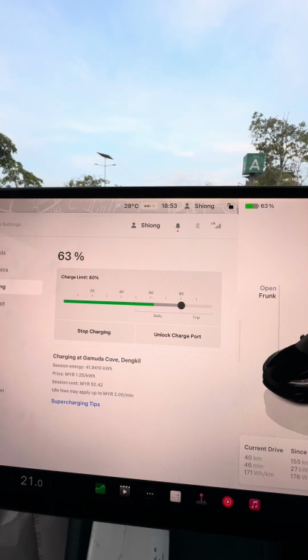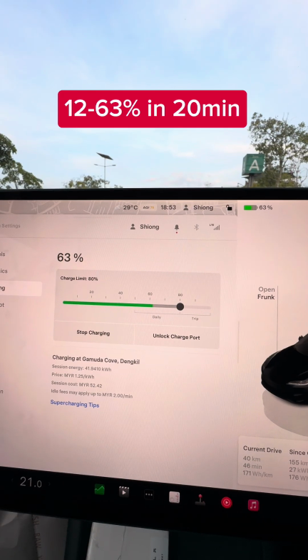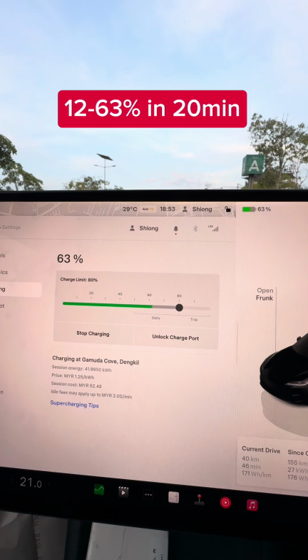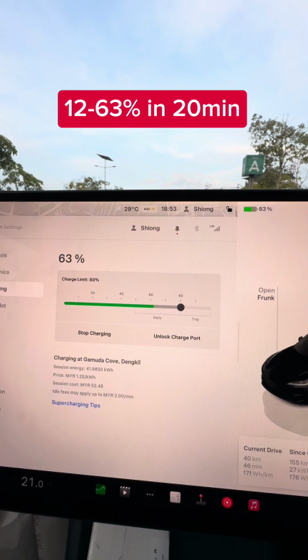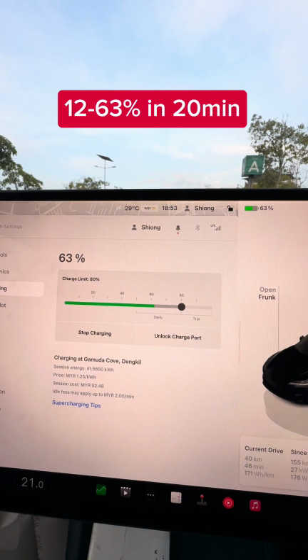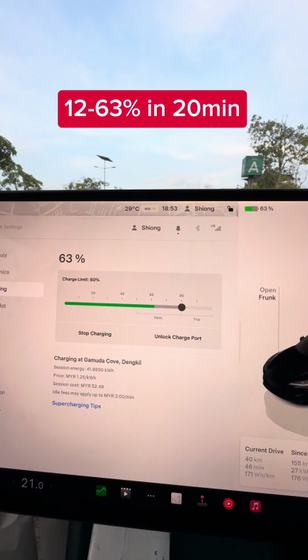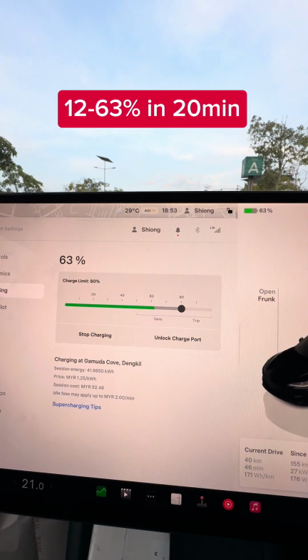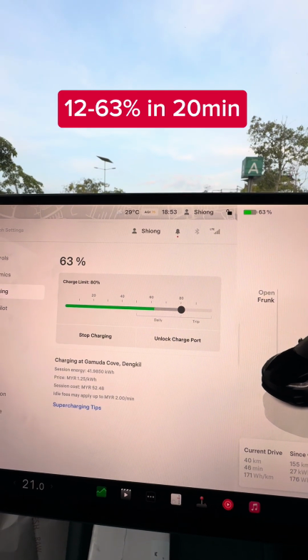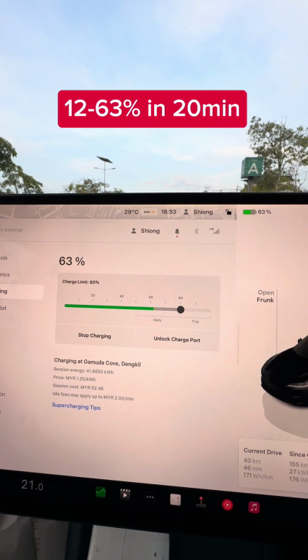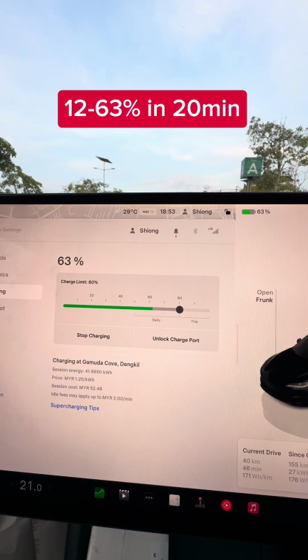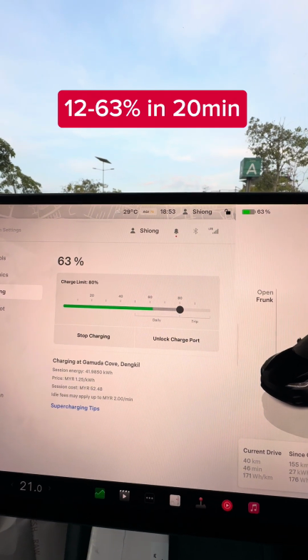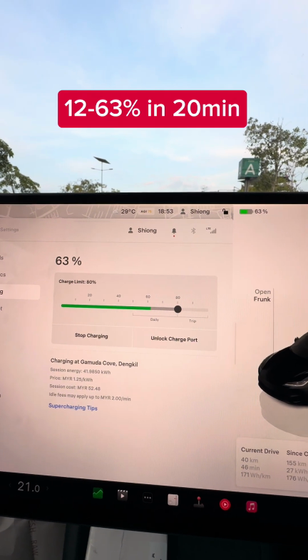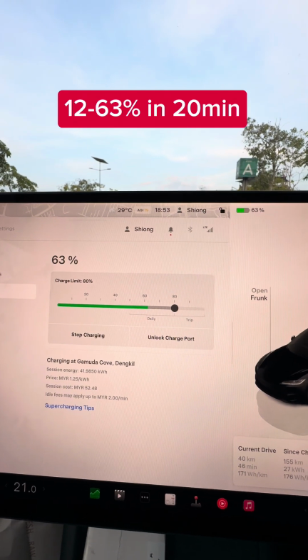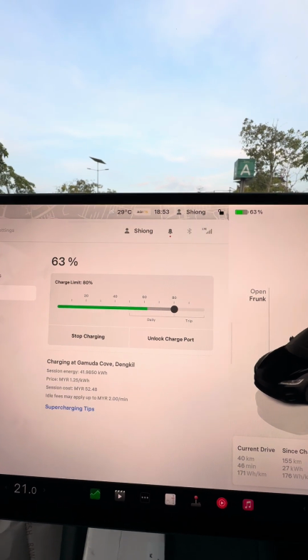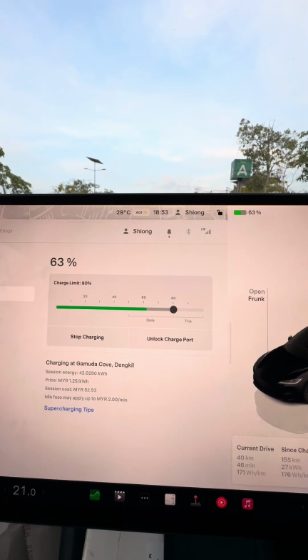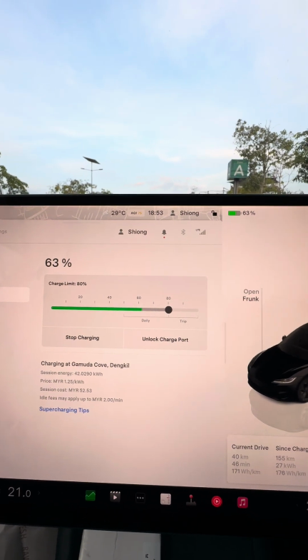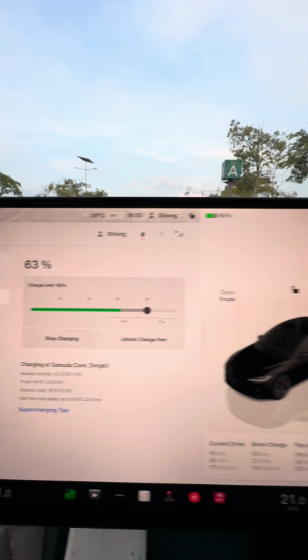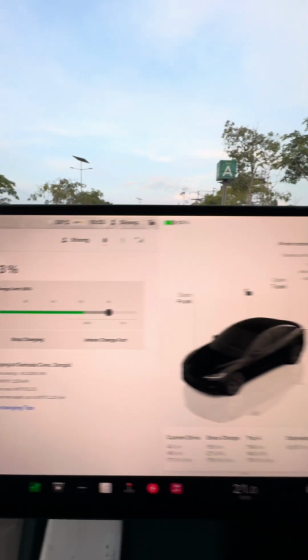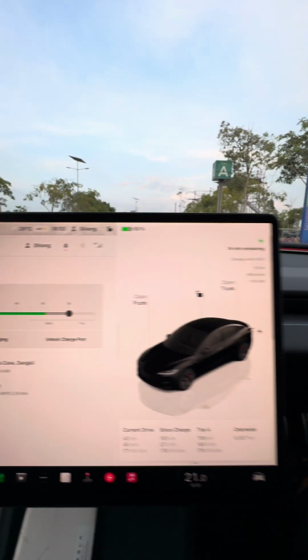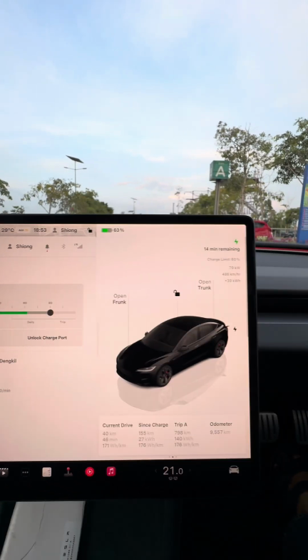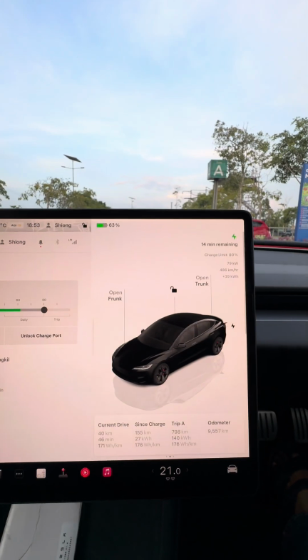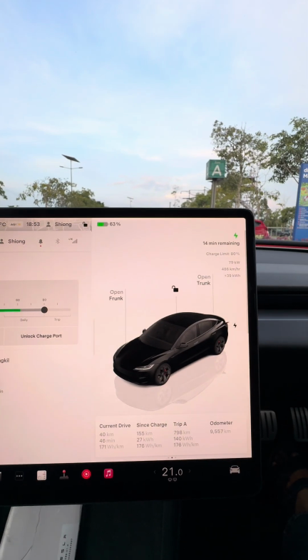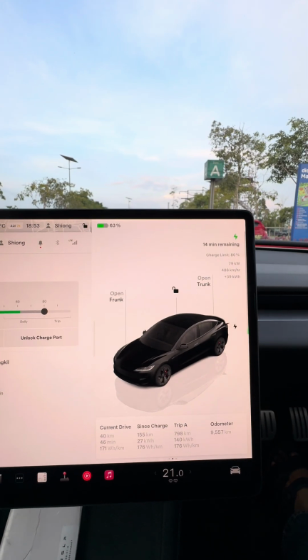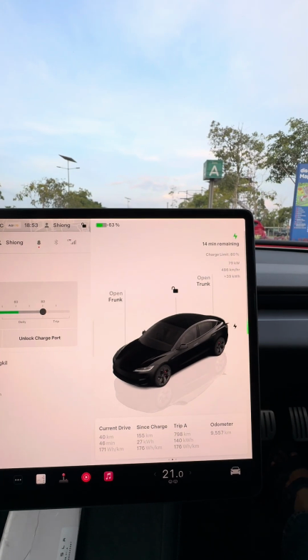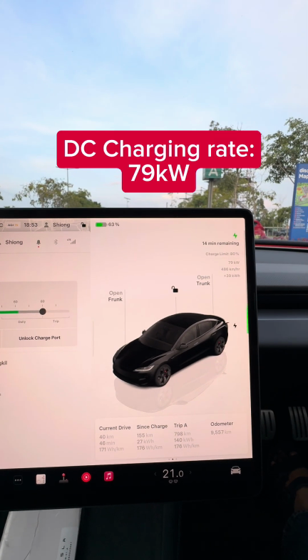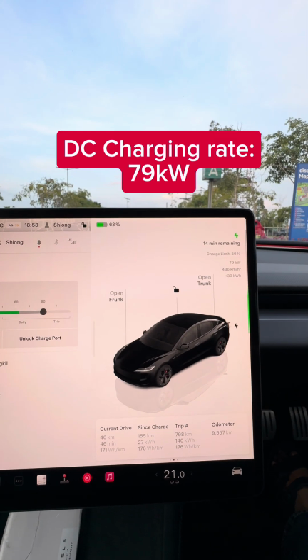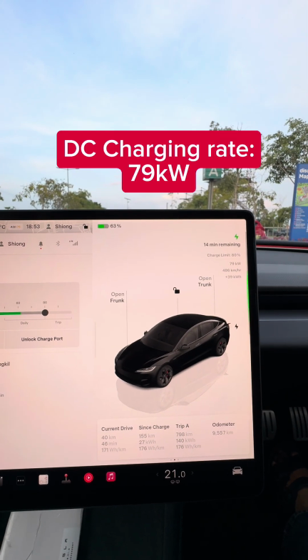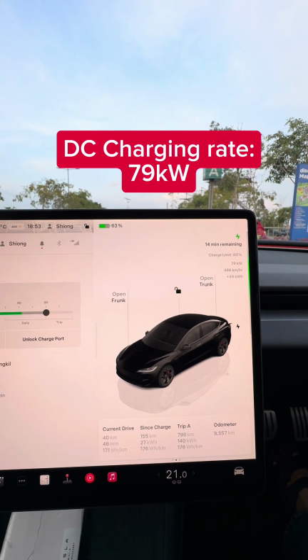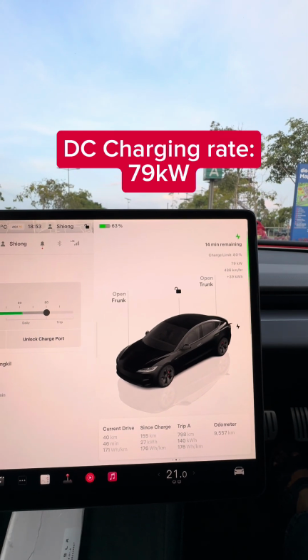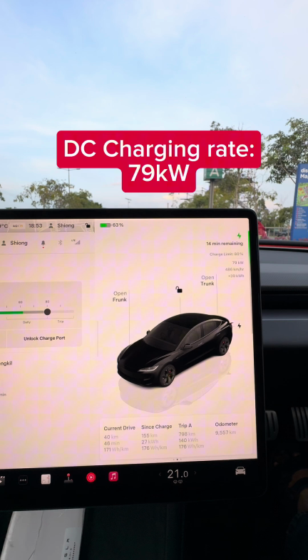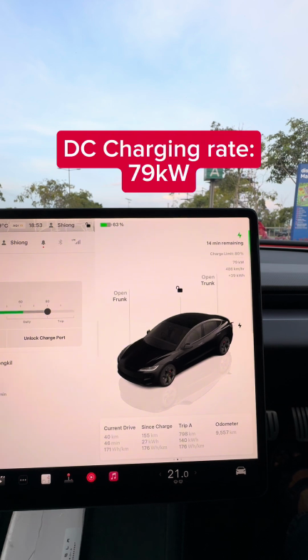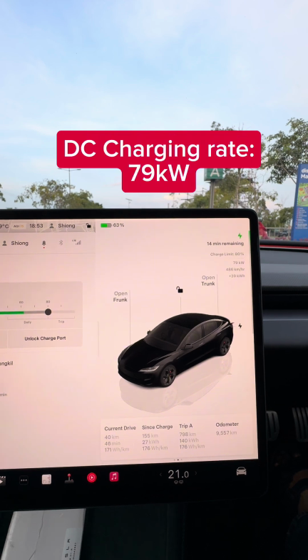20 minutes later, it has reached 63% and it's now drawing less than 80 kilowatts.